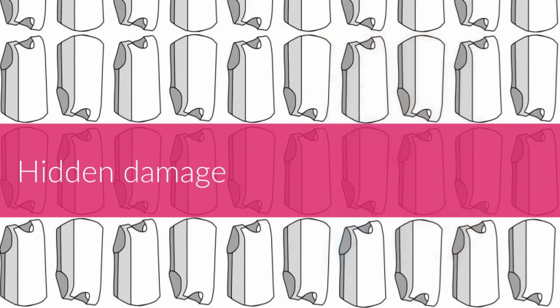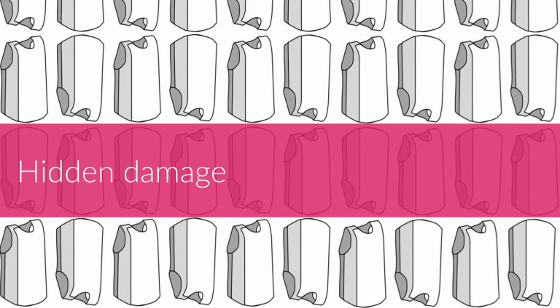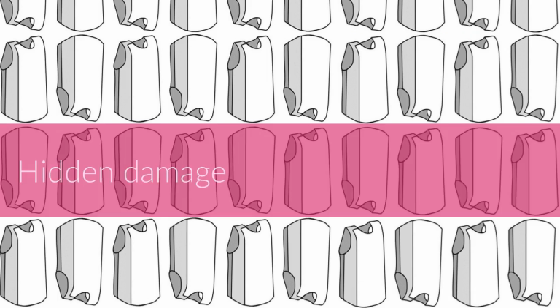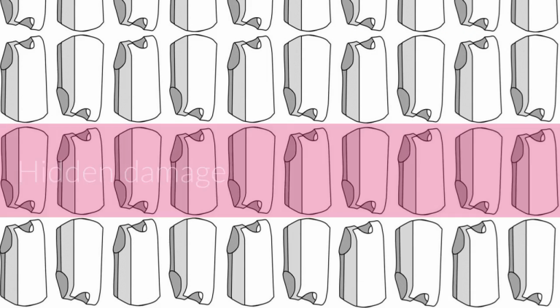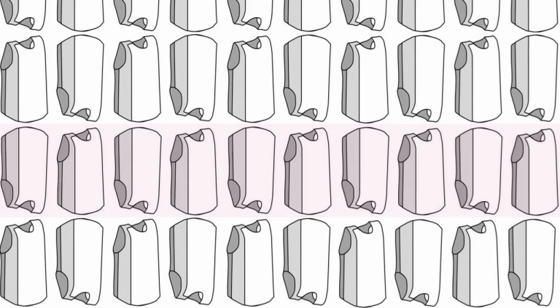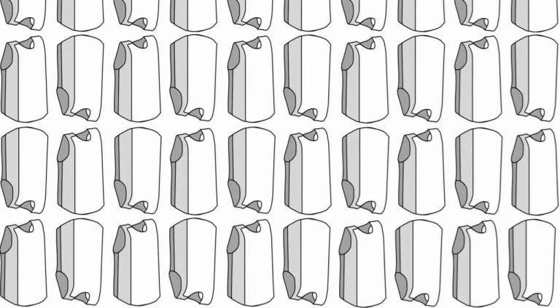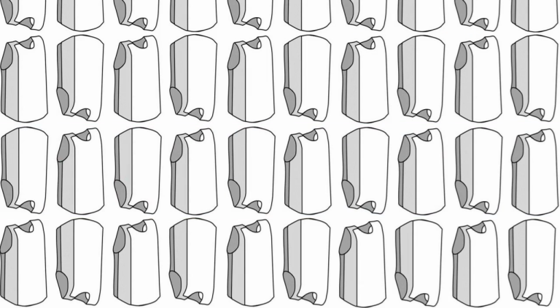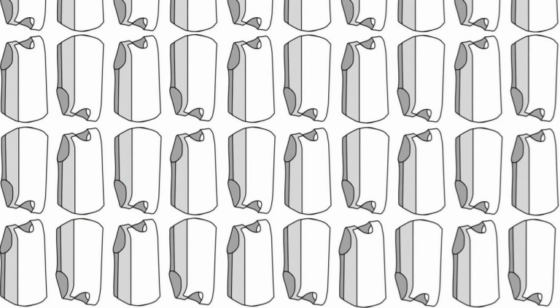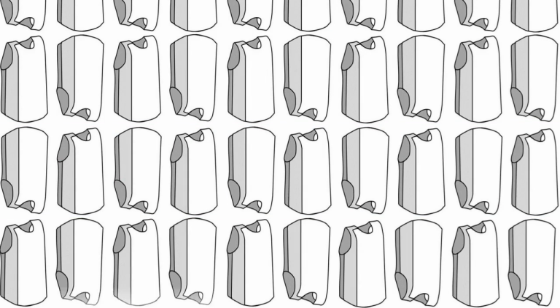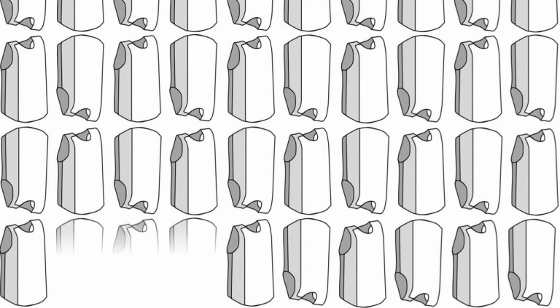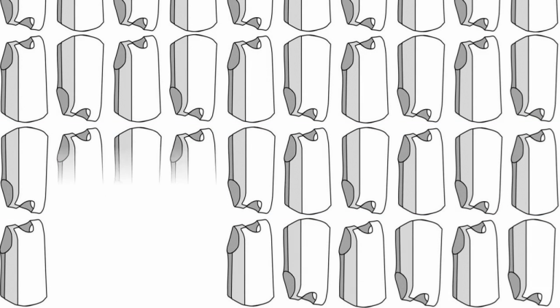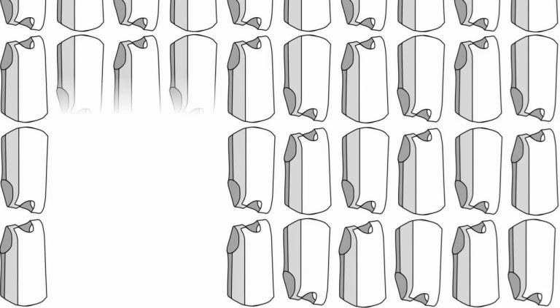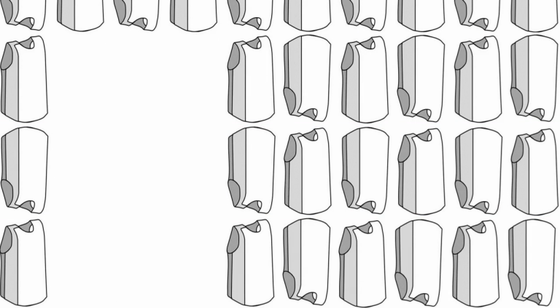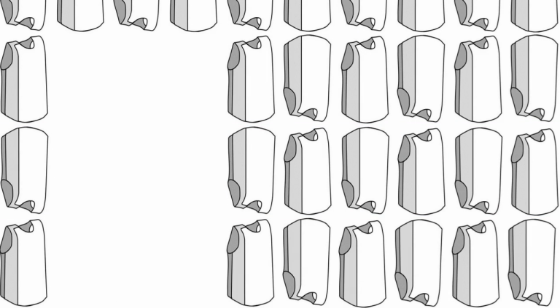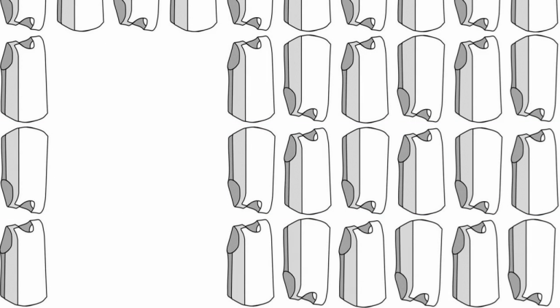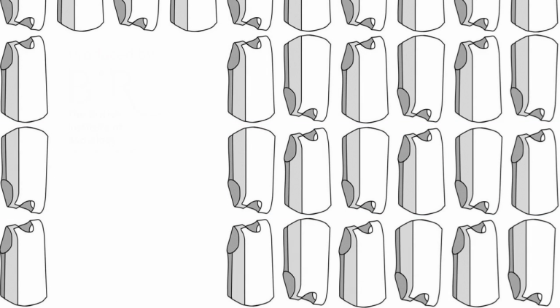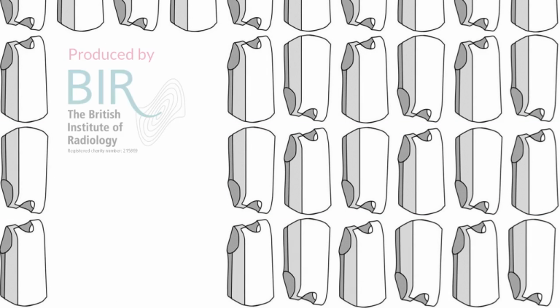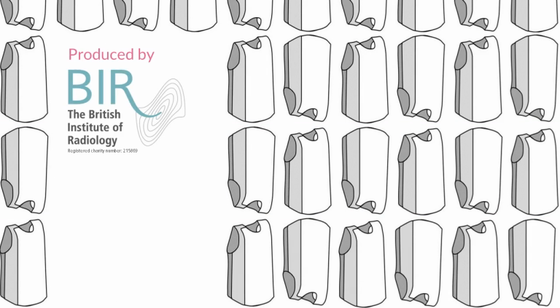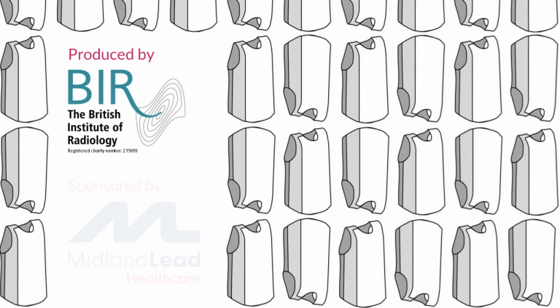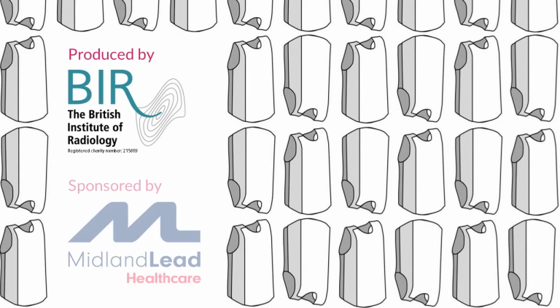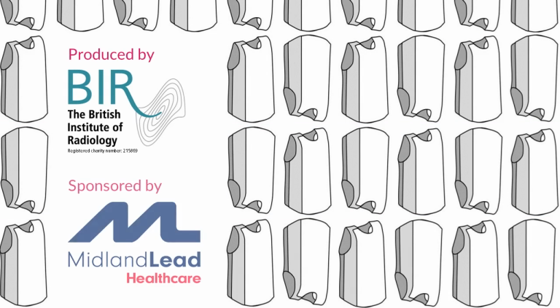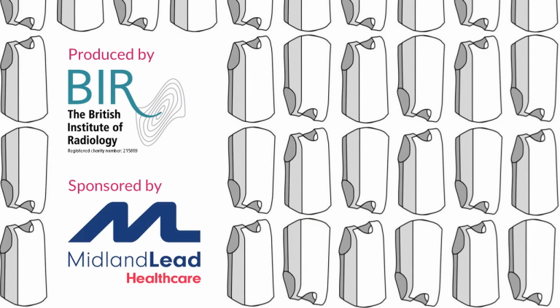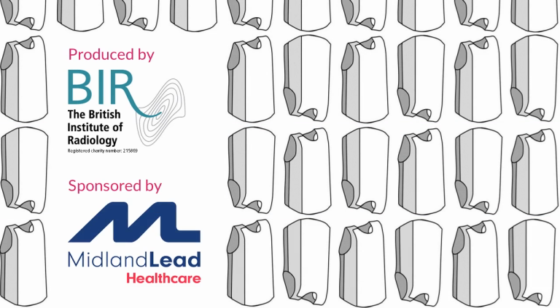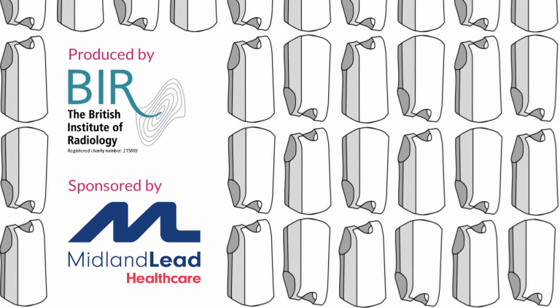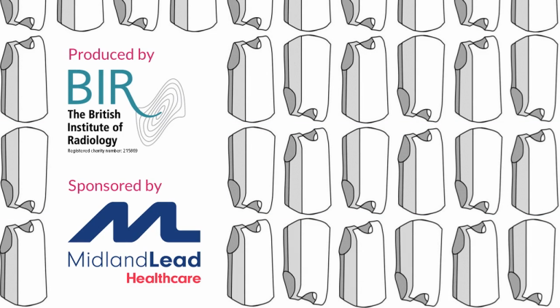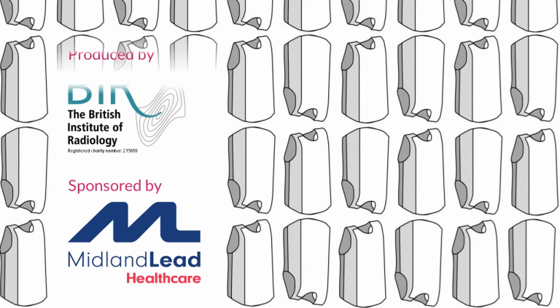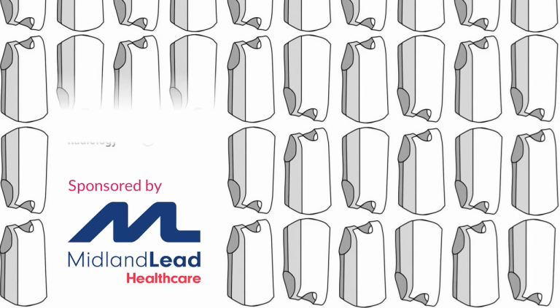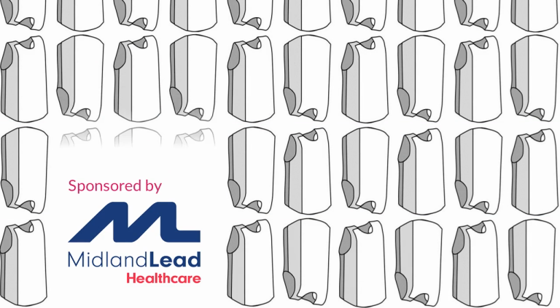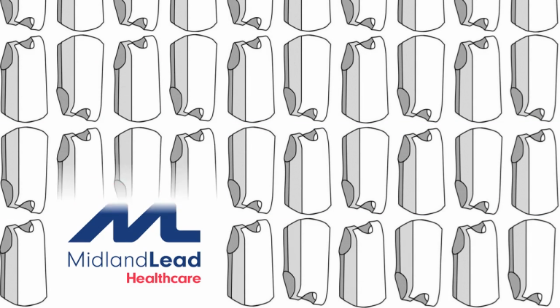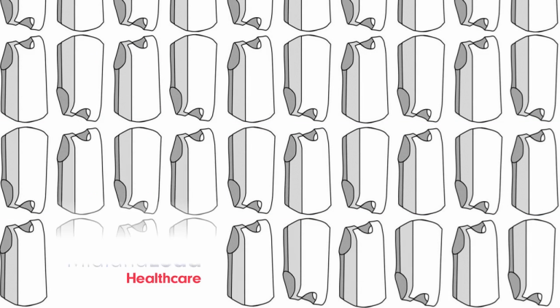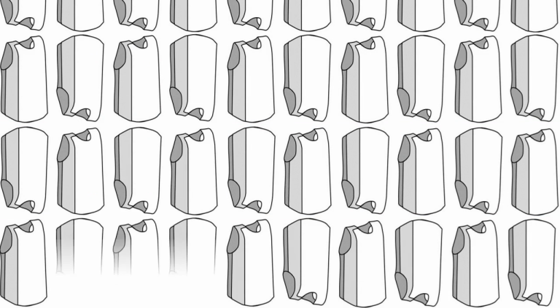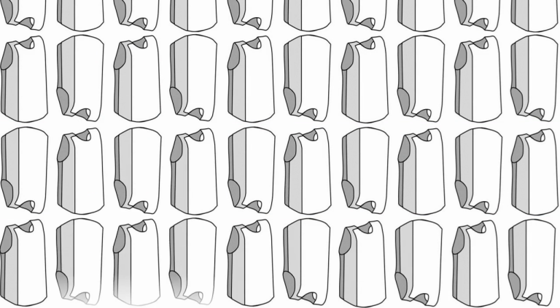Remember, it's not only patient safety that counts. Give yourself the best radiation protection you can.